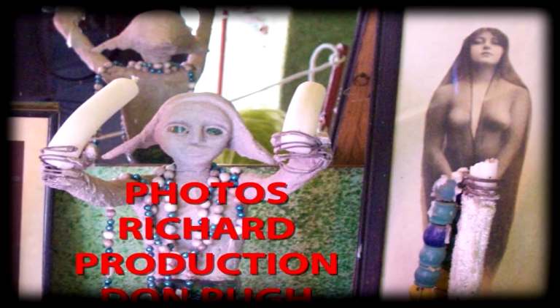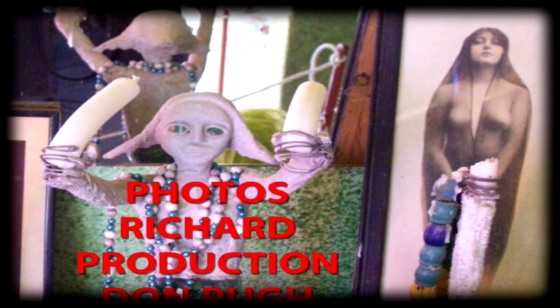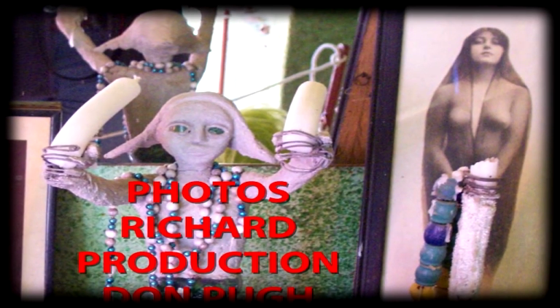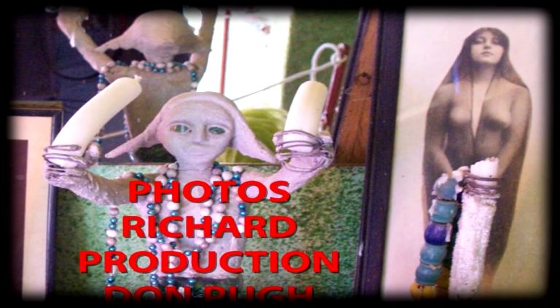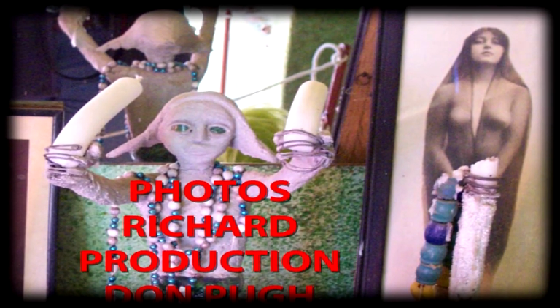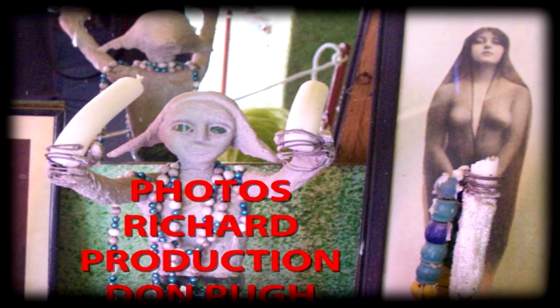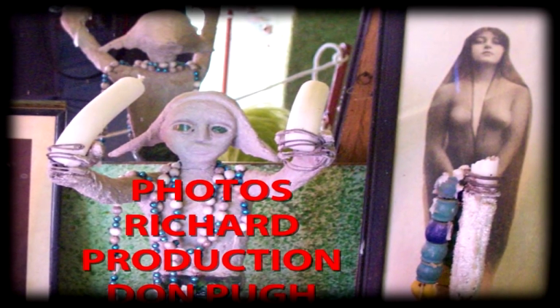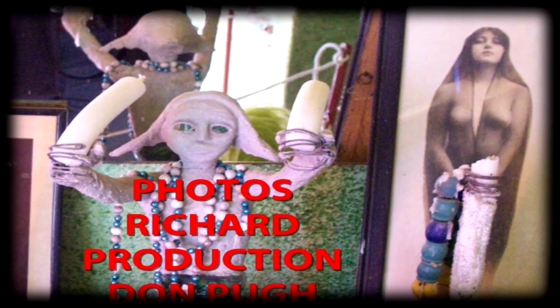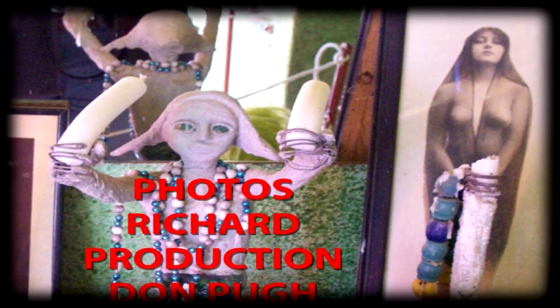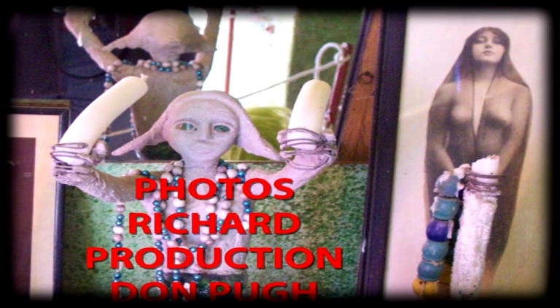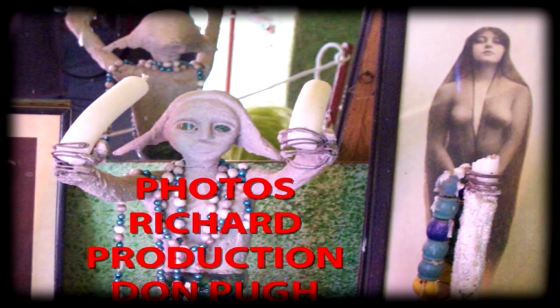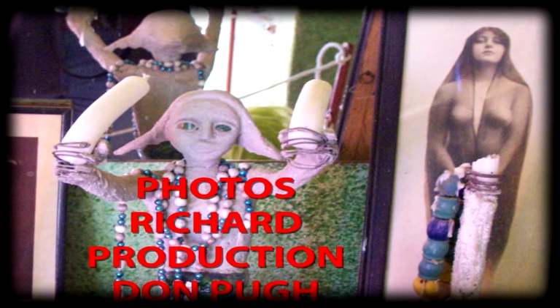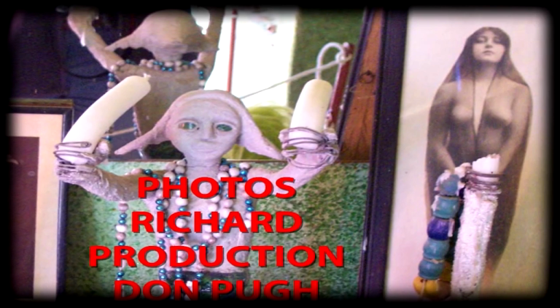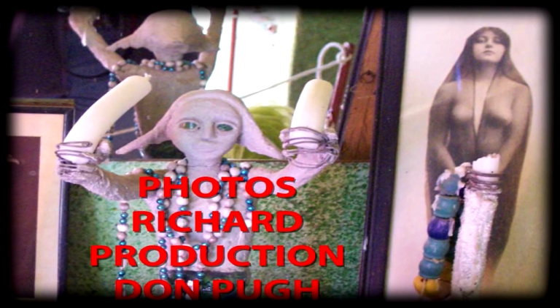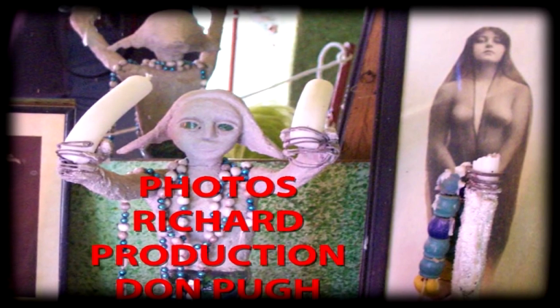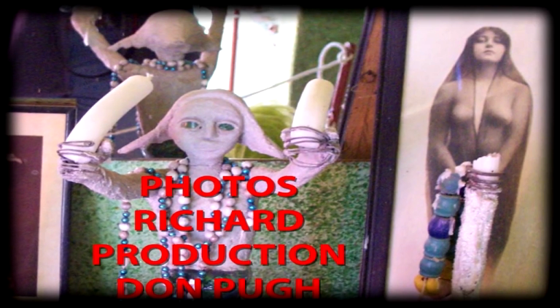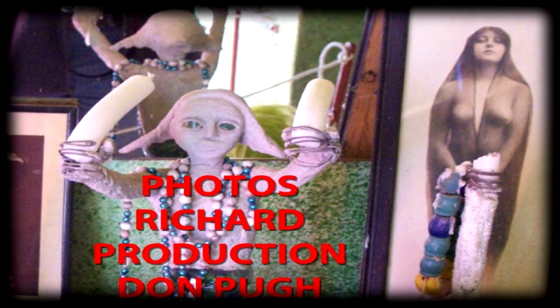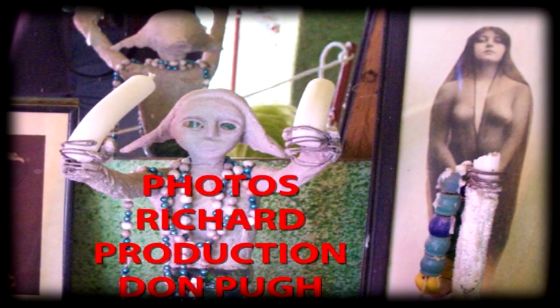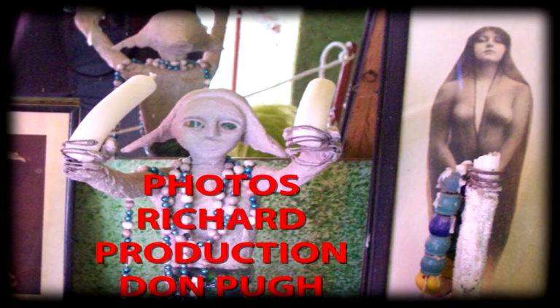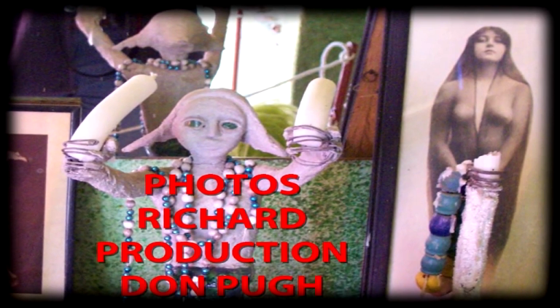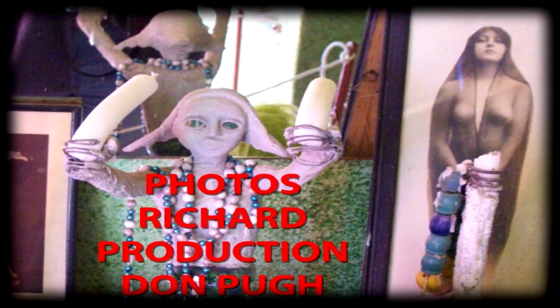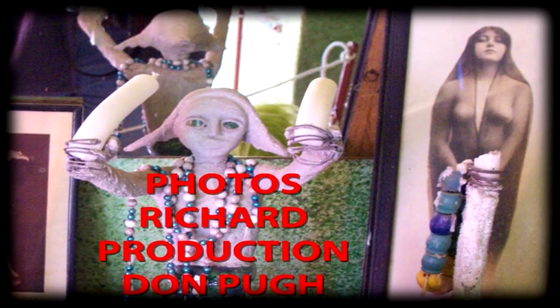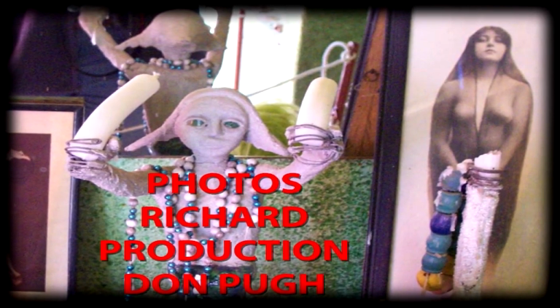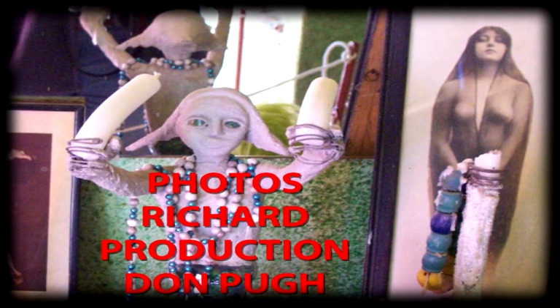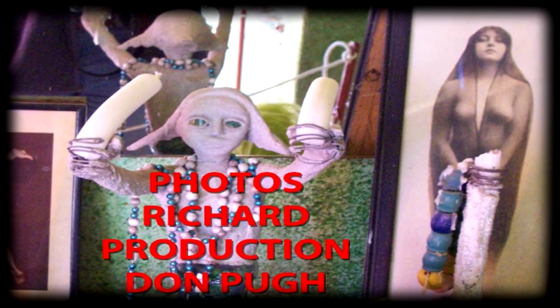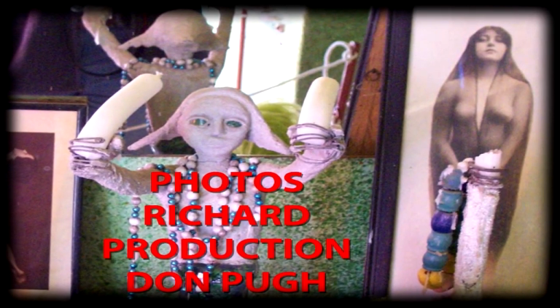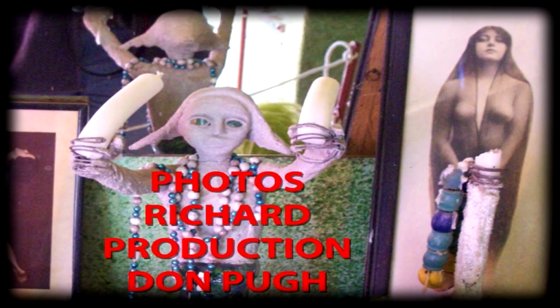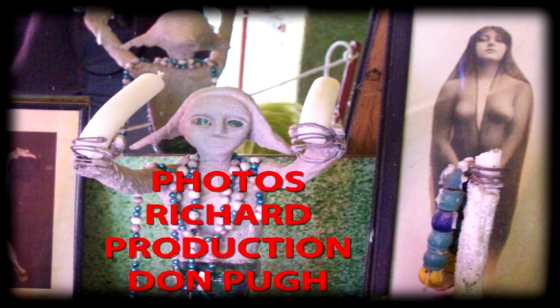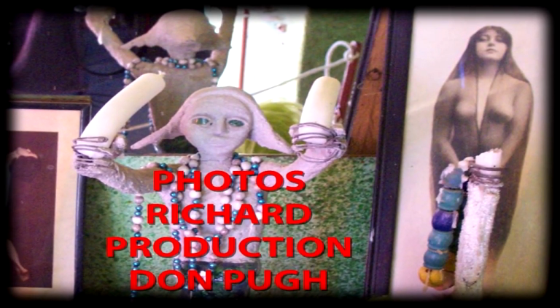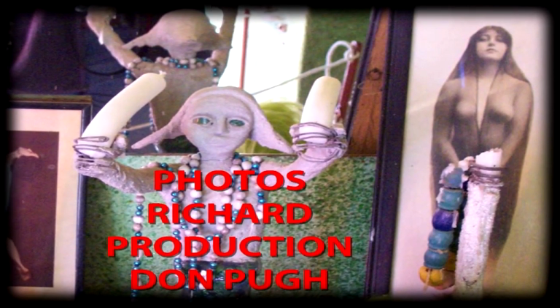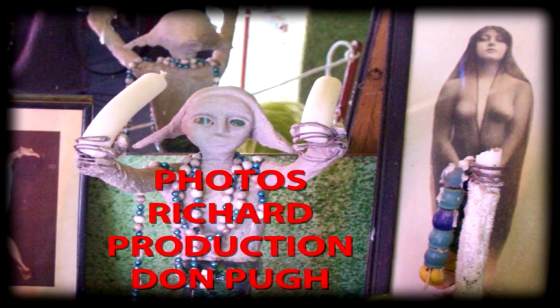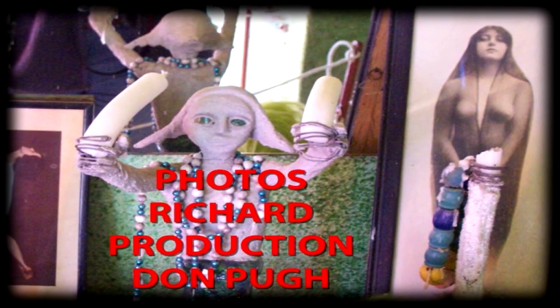Thank you, viewer, for coming with me for this quick tour of Owl House in South Africa.